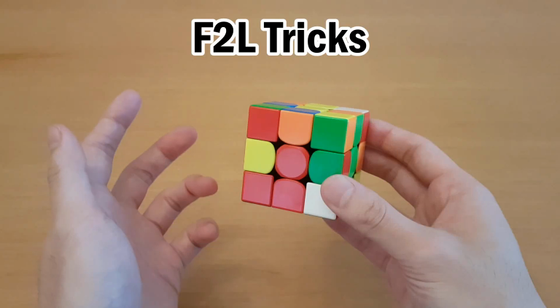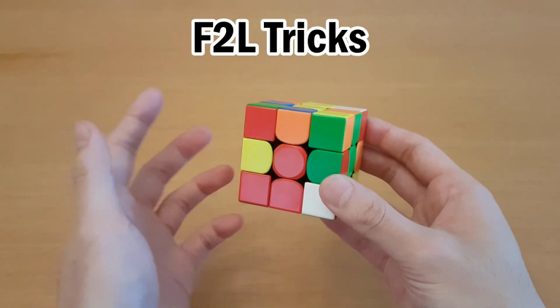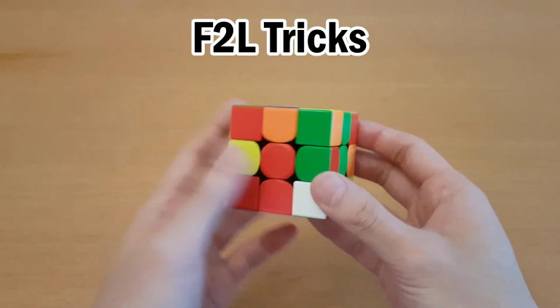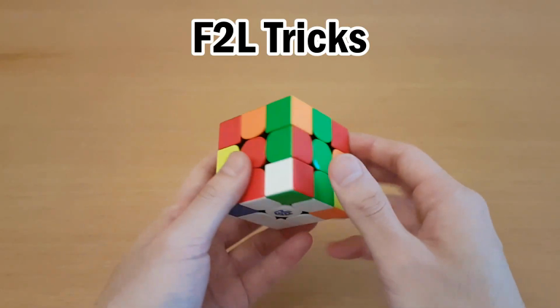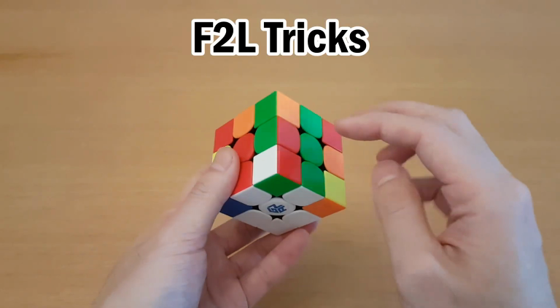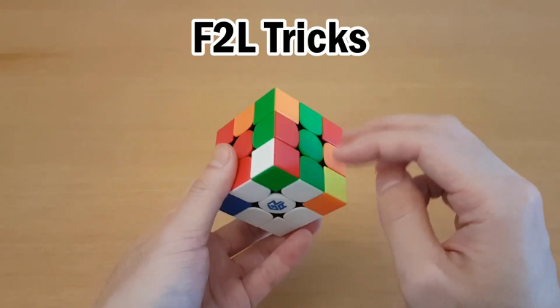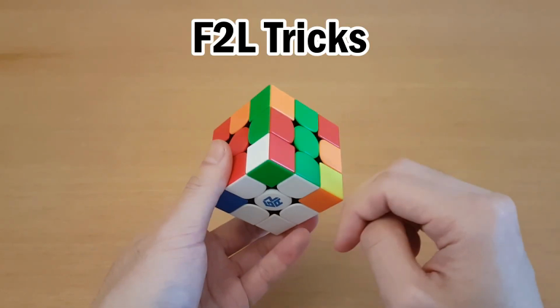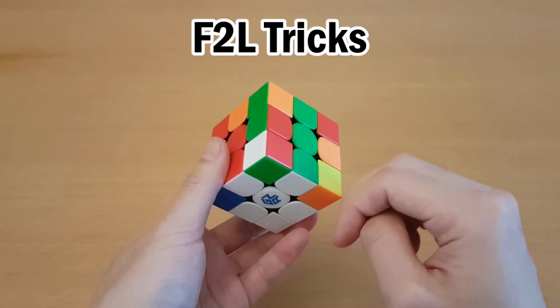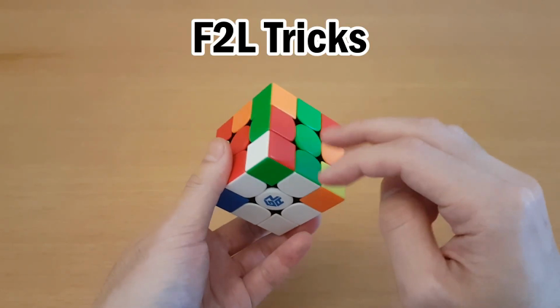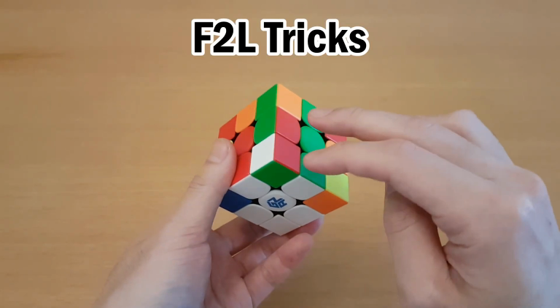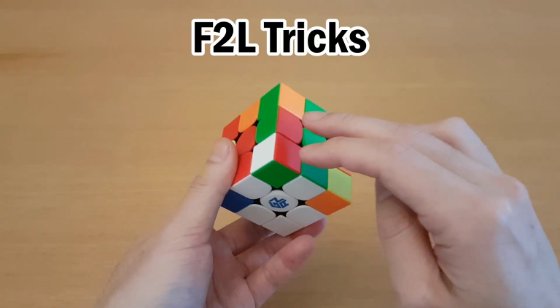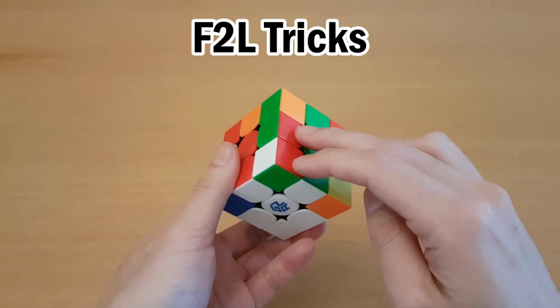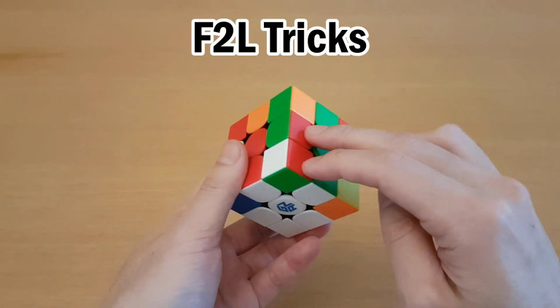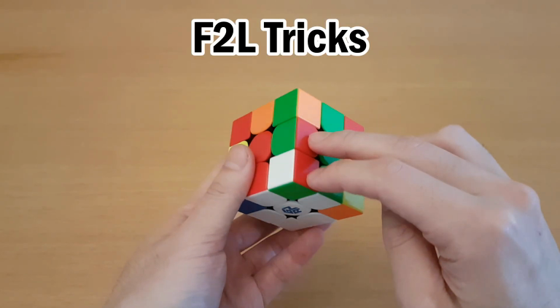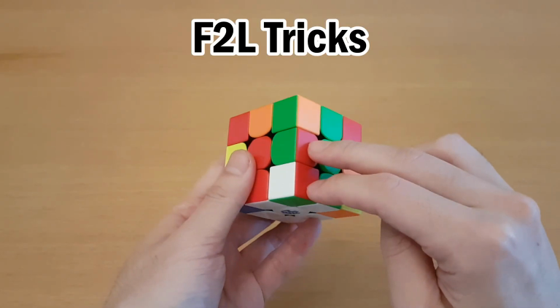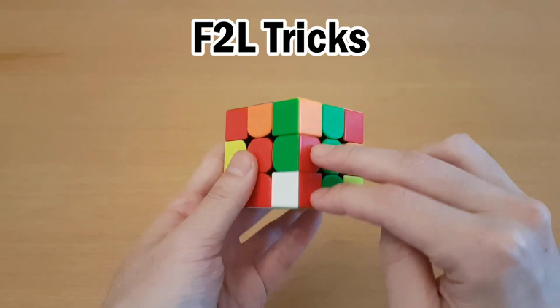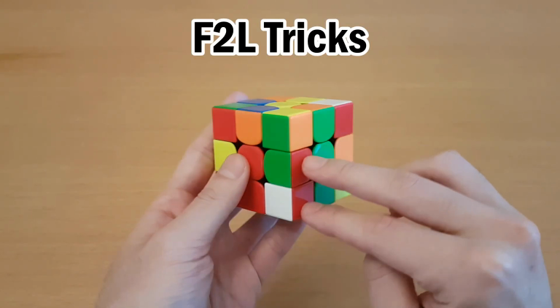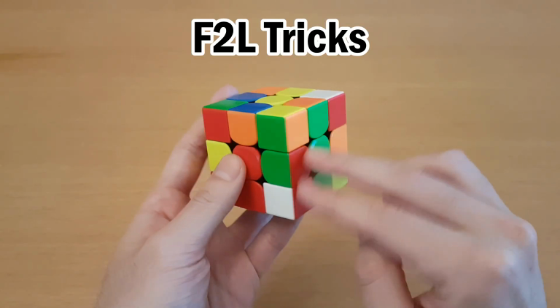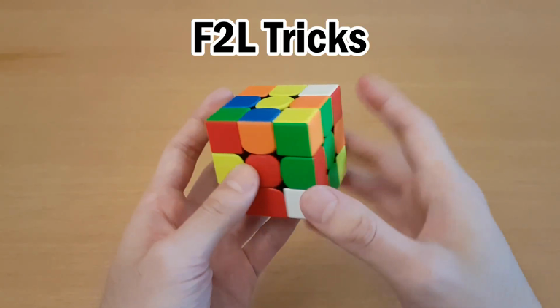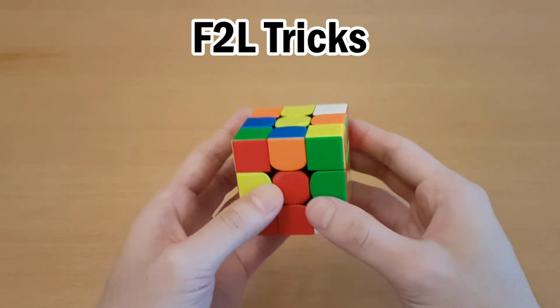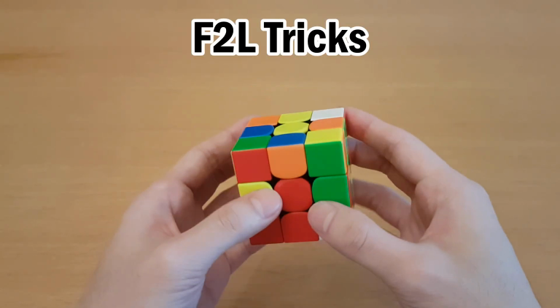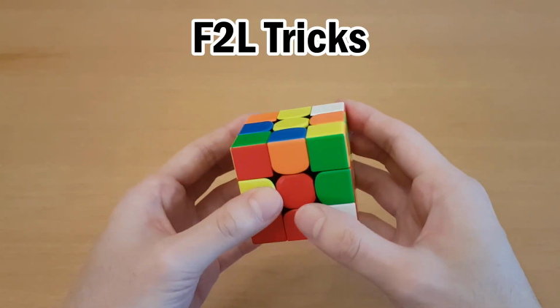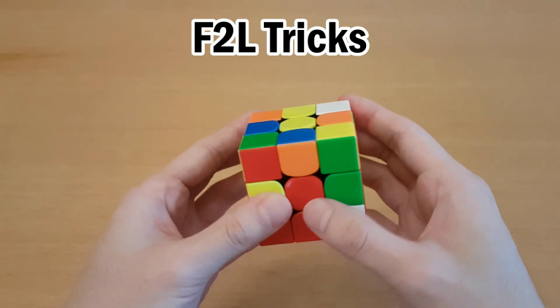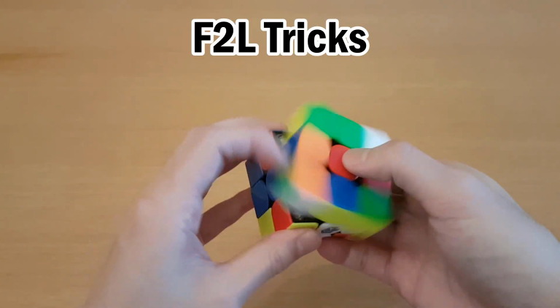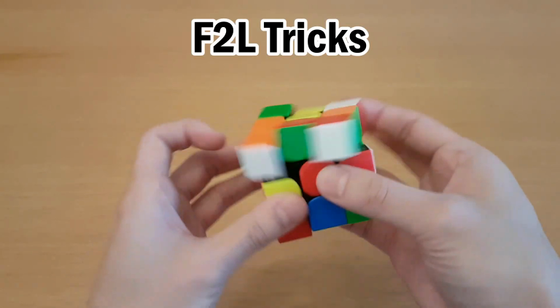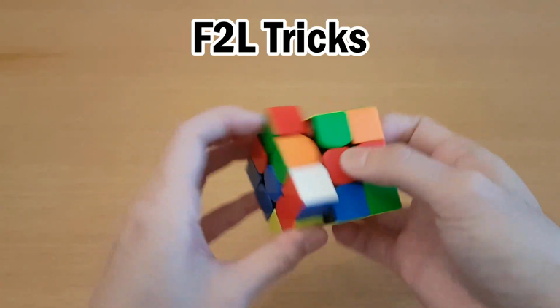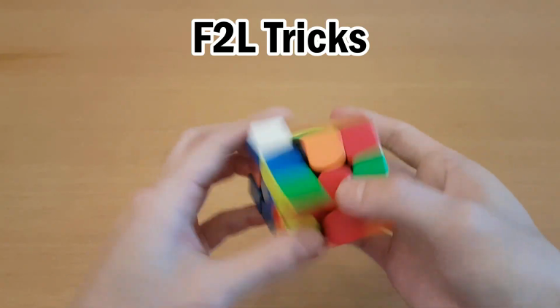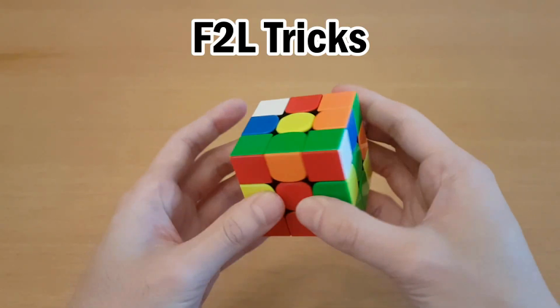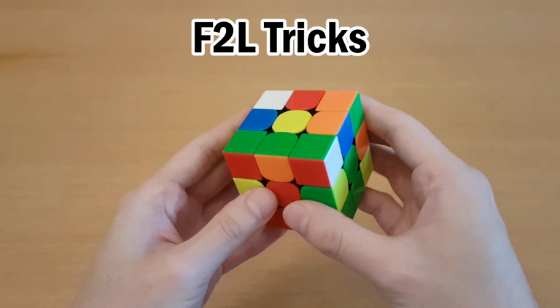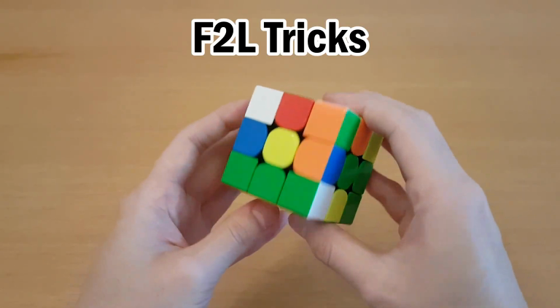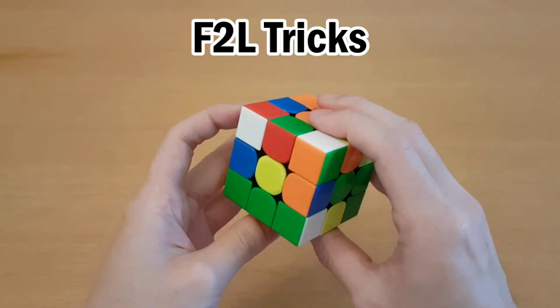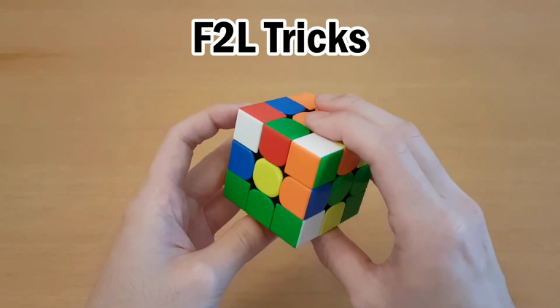Hey guys, today we have more F2L tricks, such as this mis-slotted case, being paired up like this.